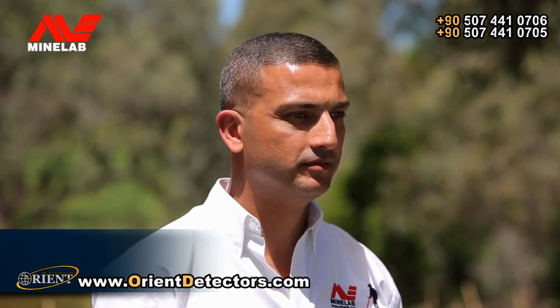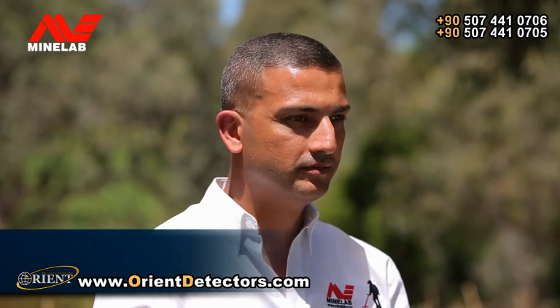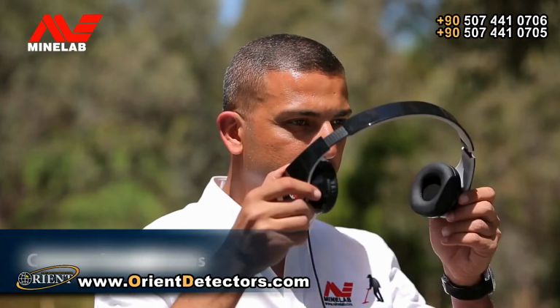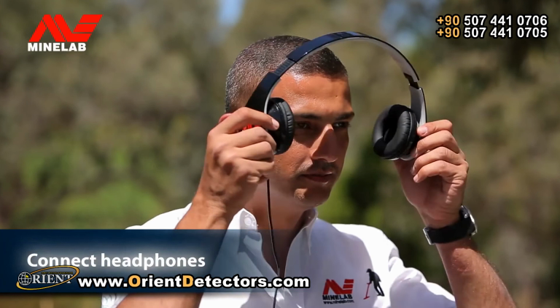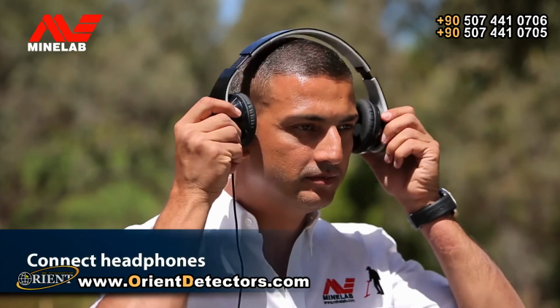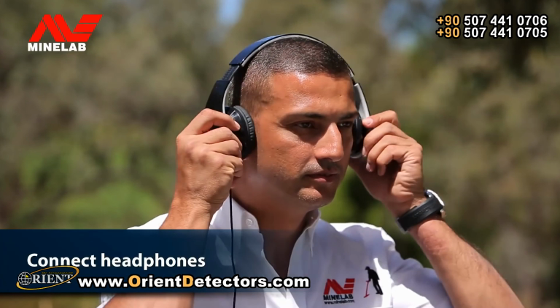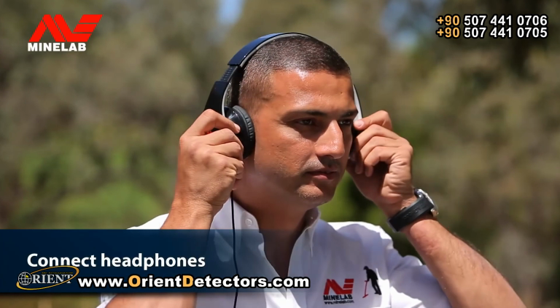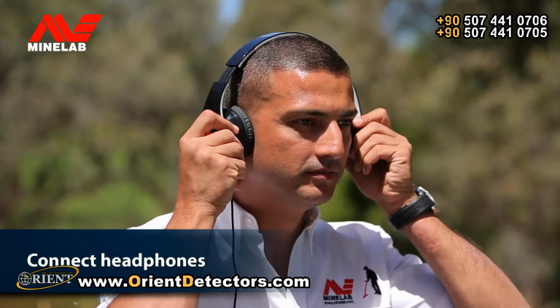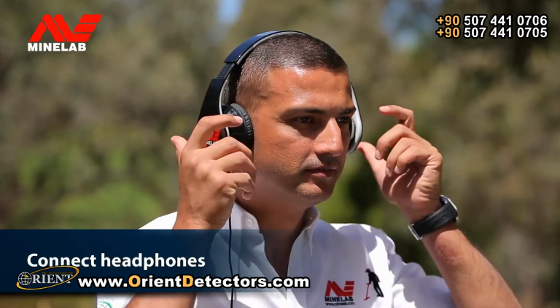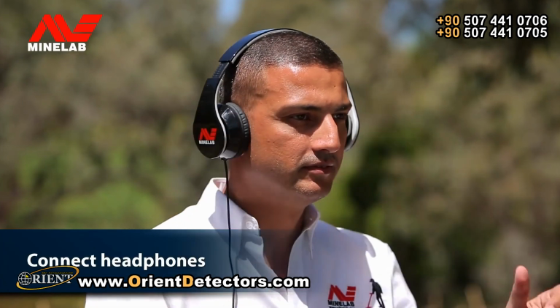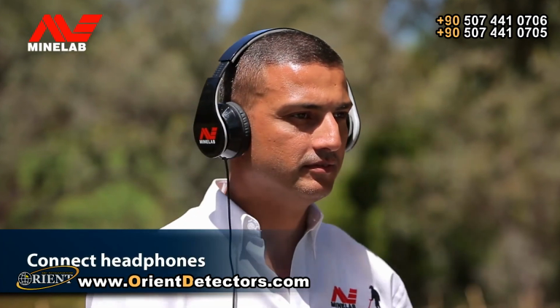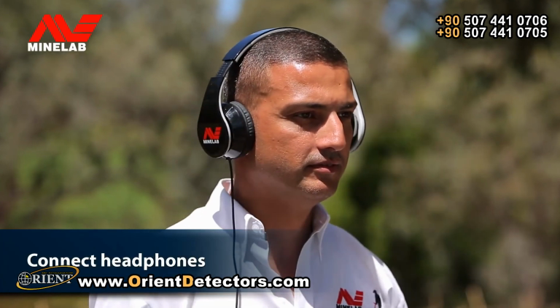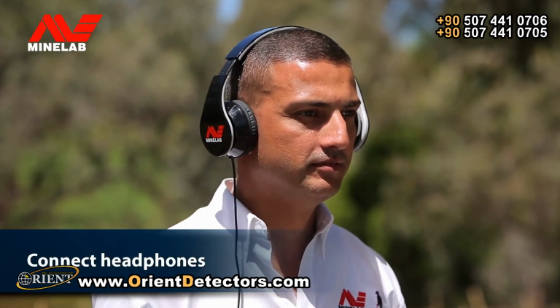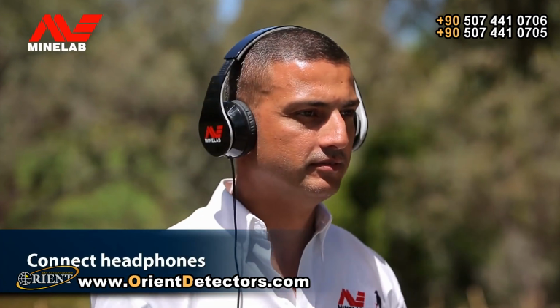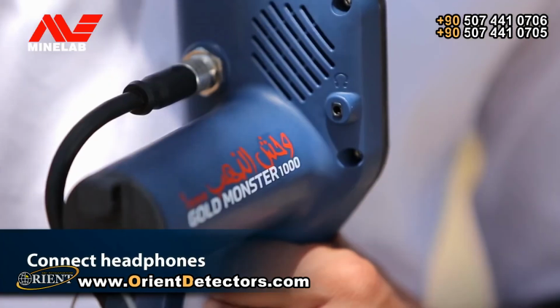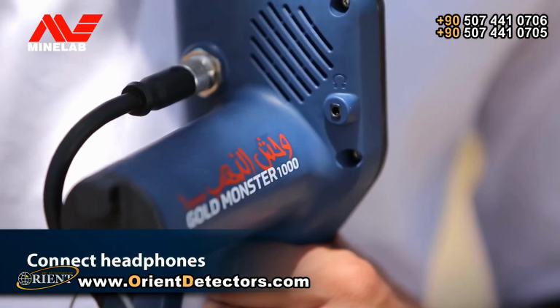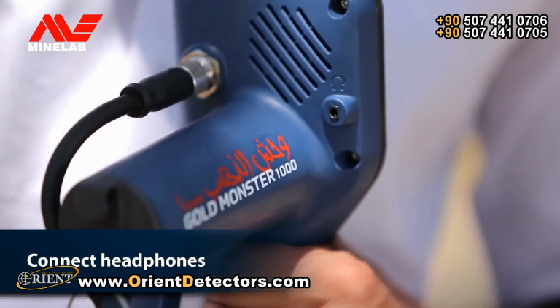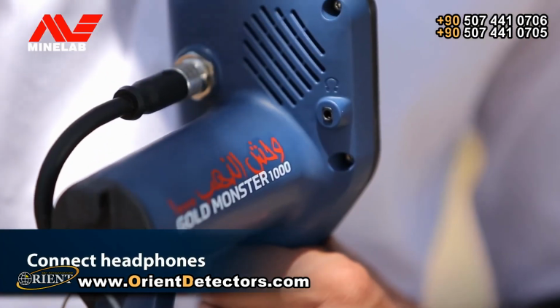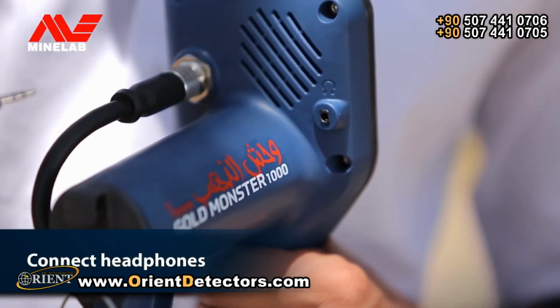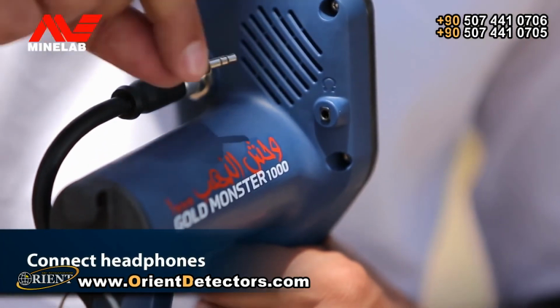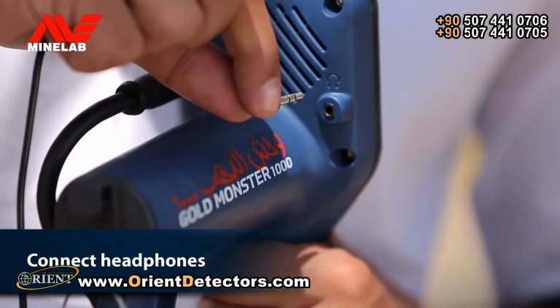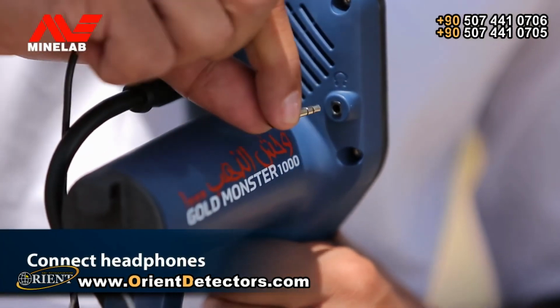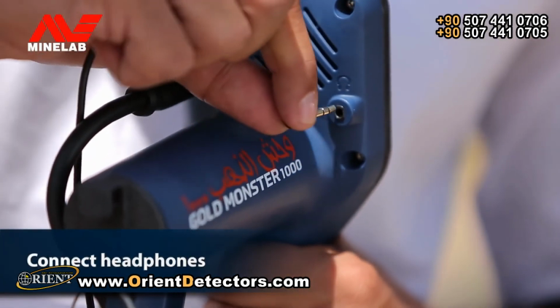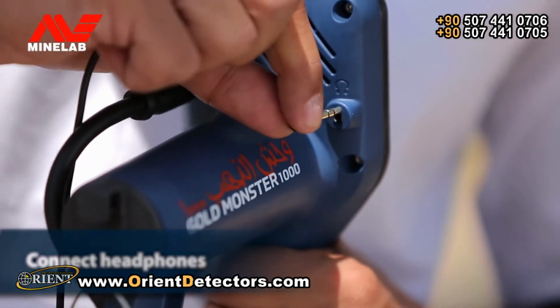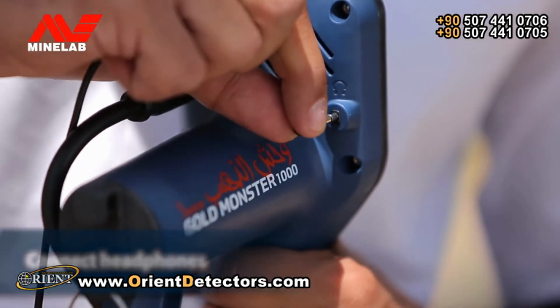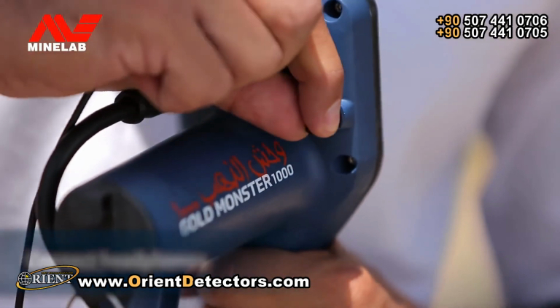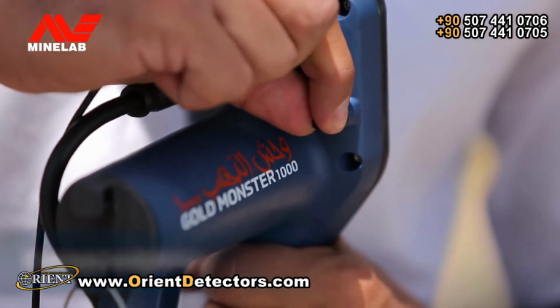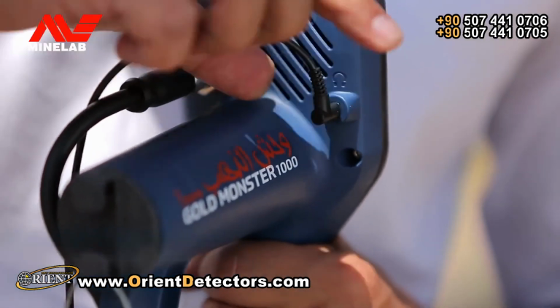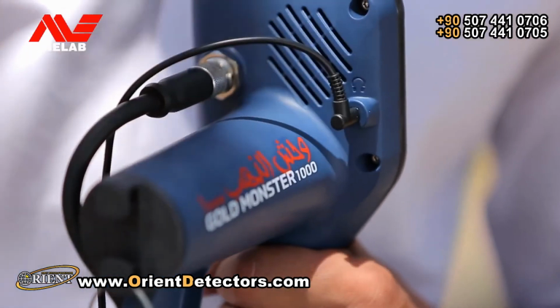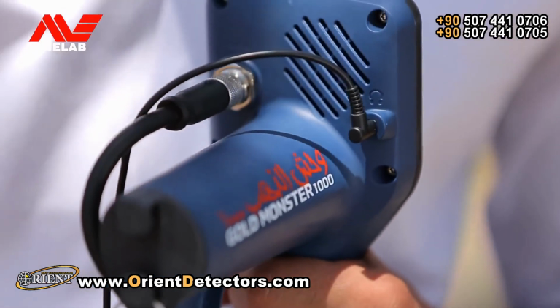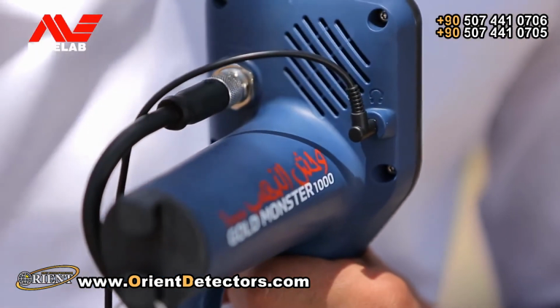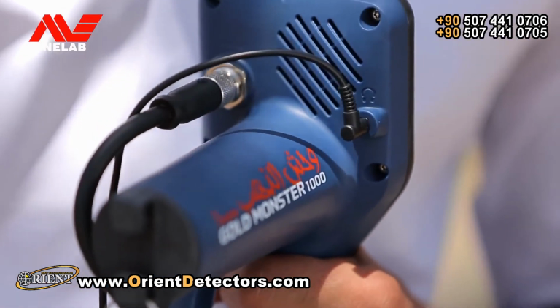If you prefer to use headphones while detecting, connect the headphones to the control box.